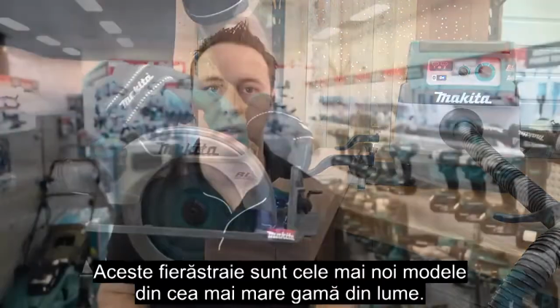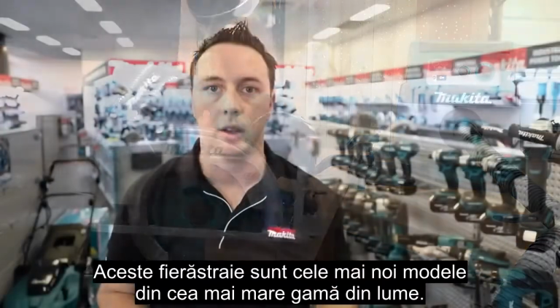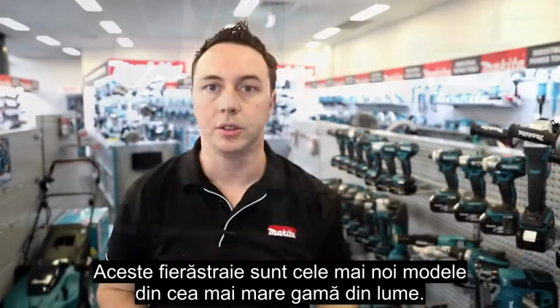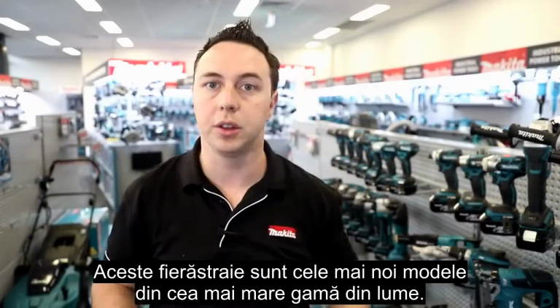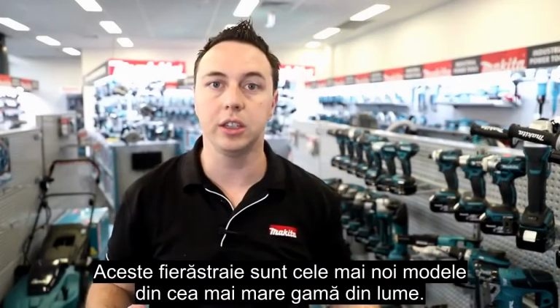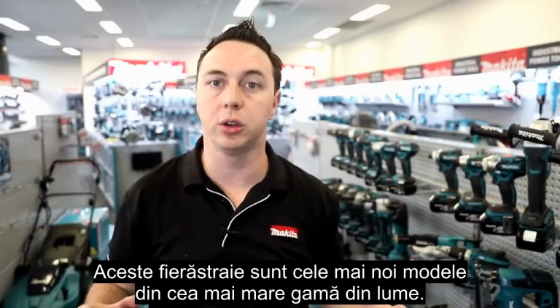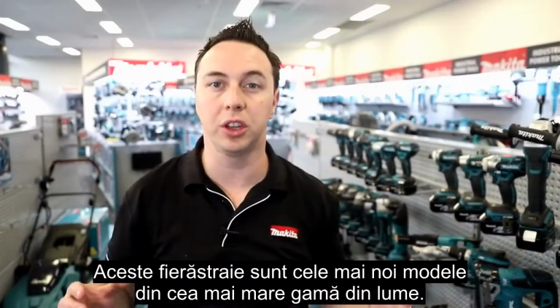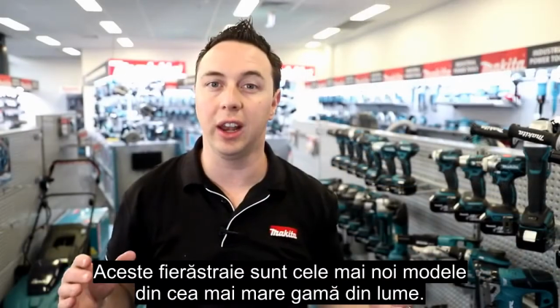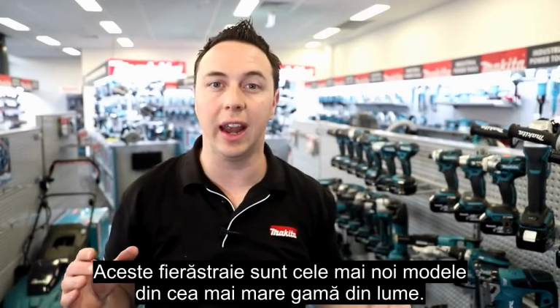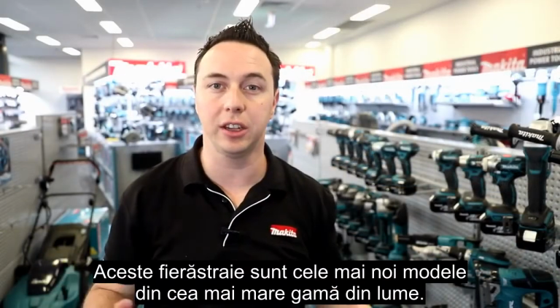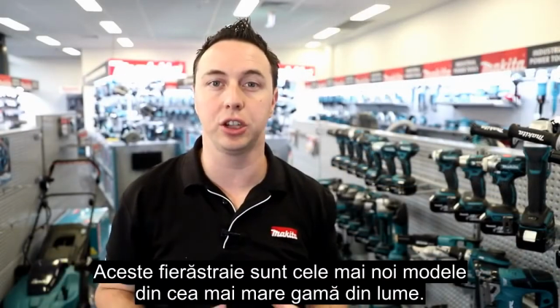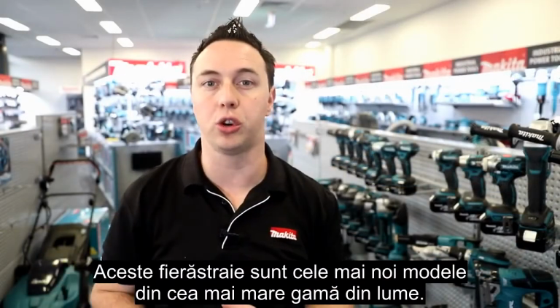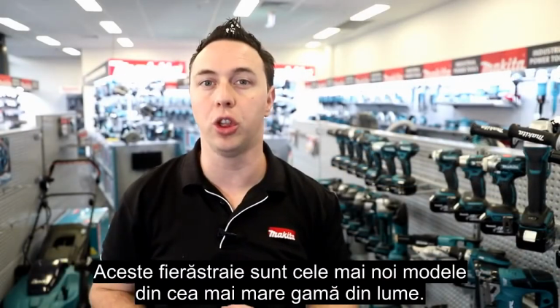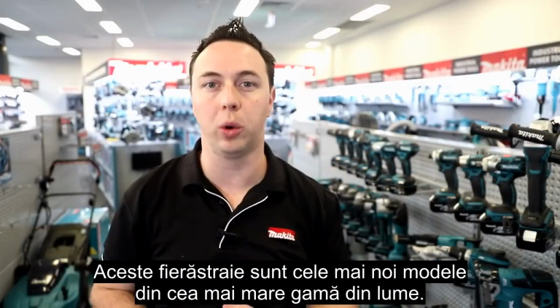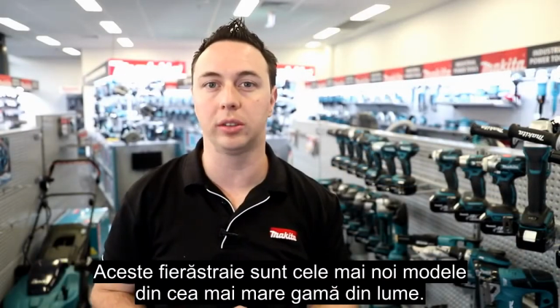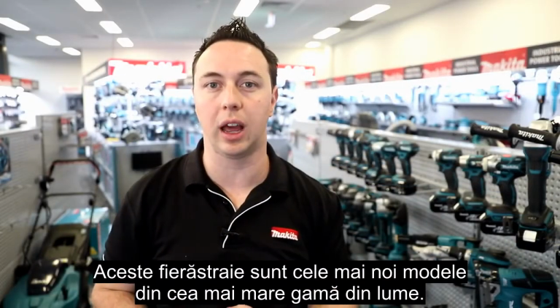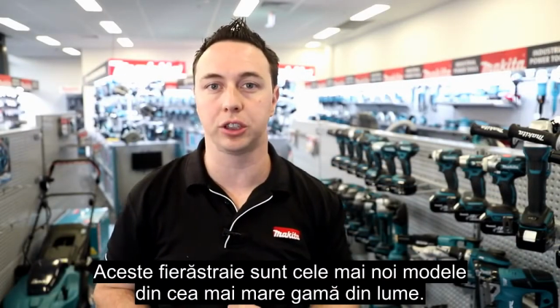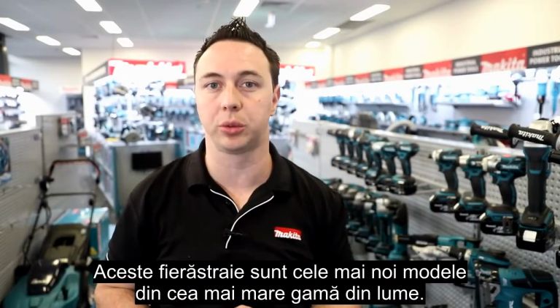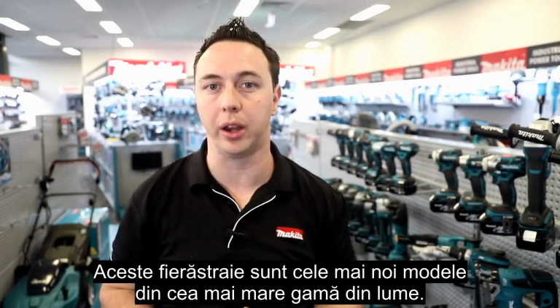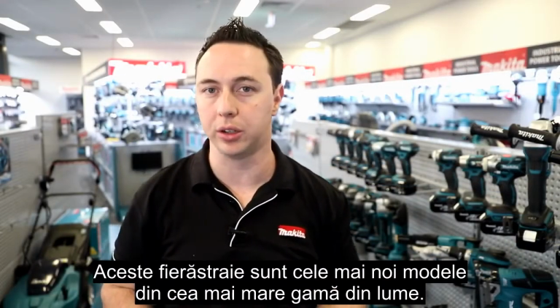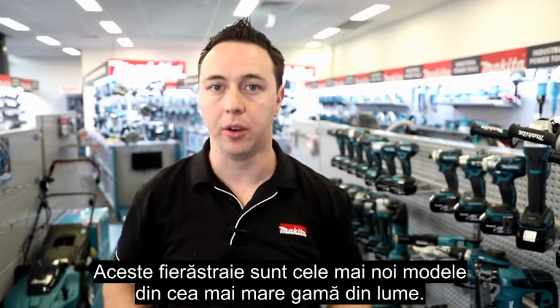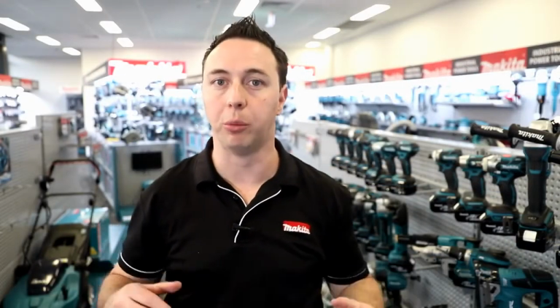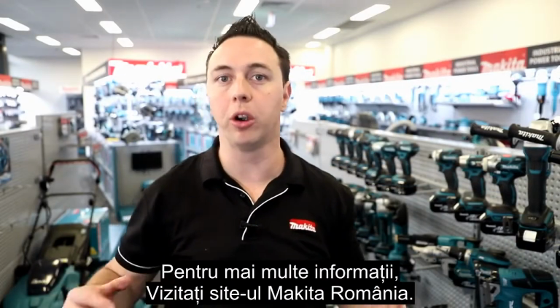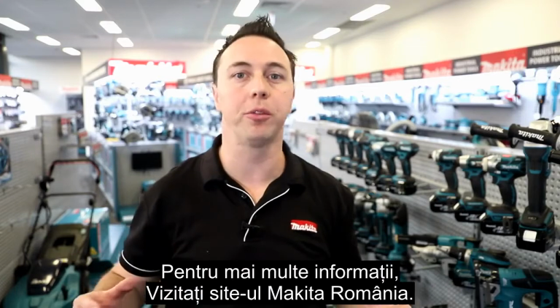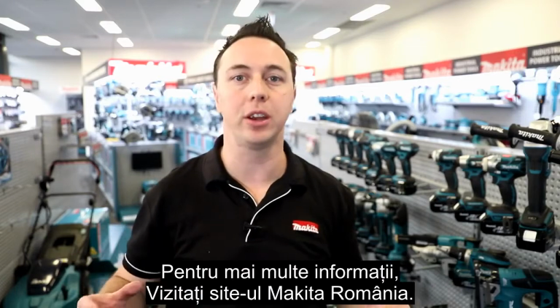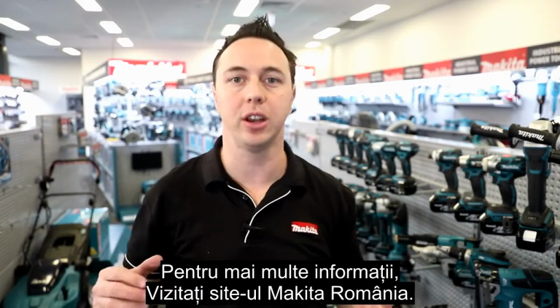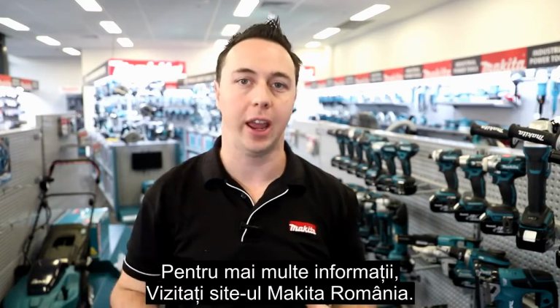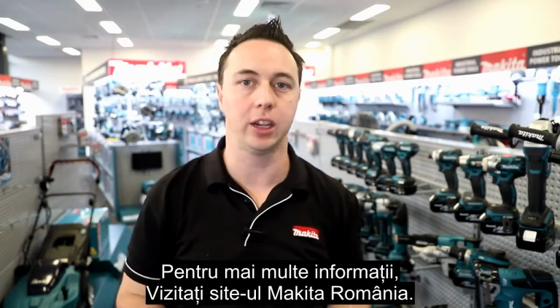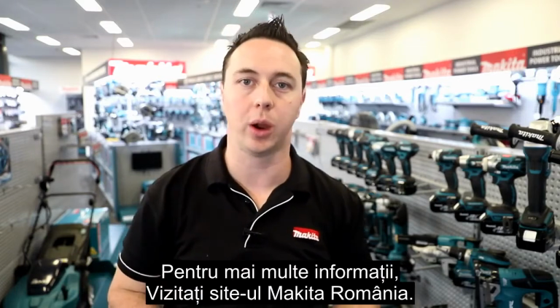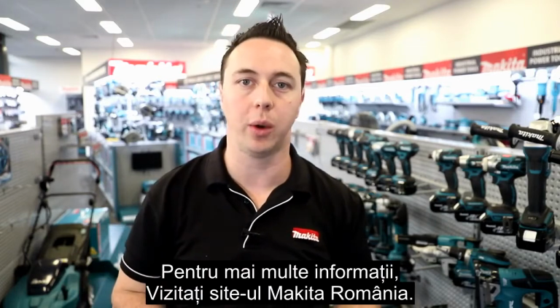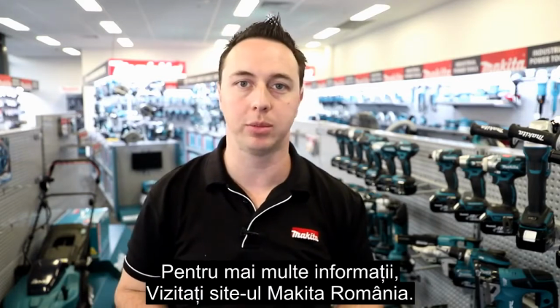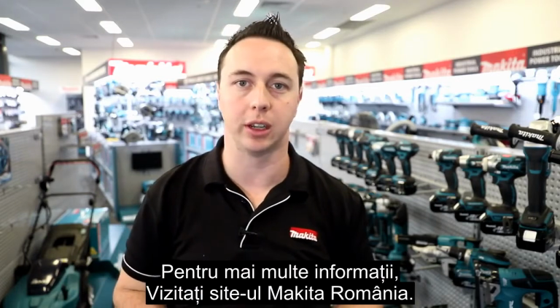These saws are the latest to join the world's largest range. For more information, head to our website.